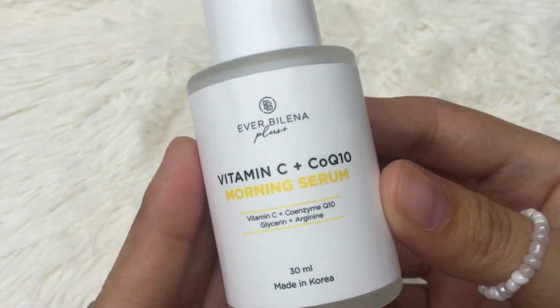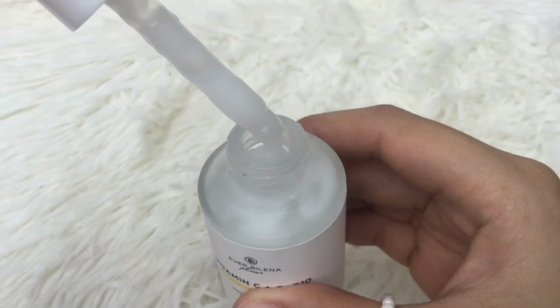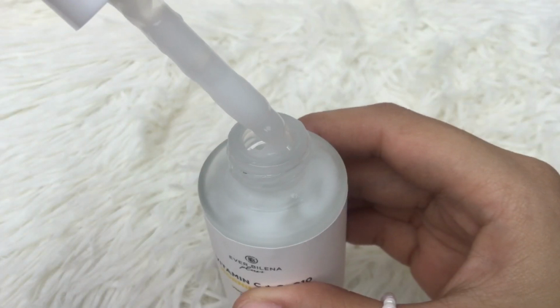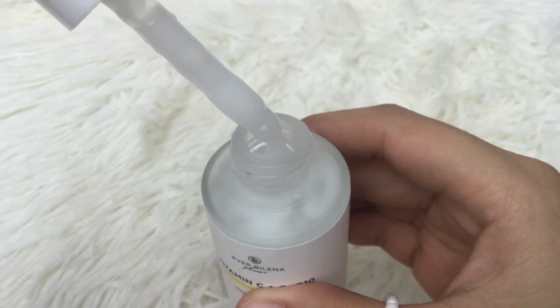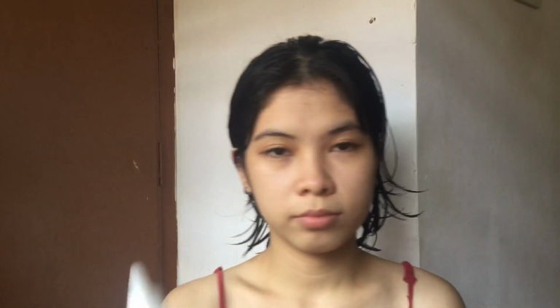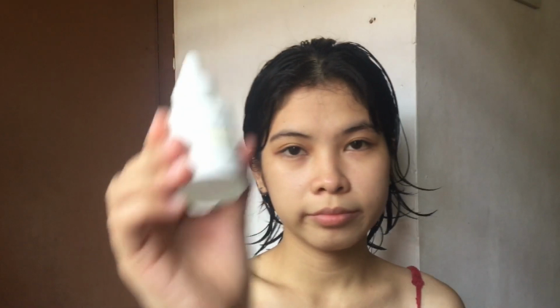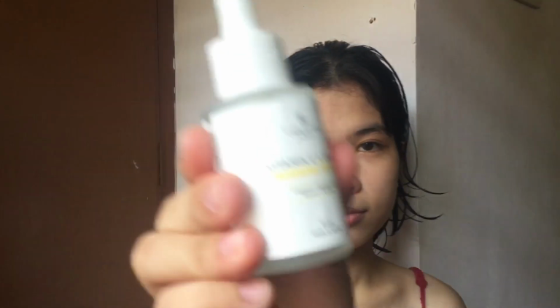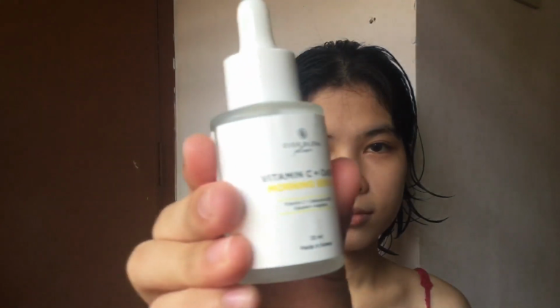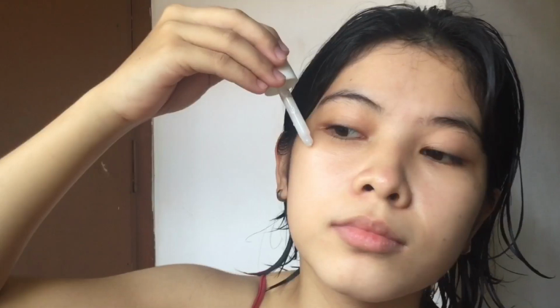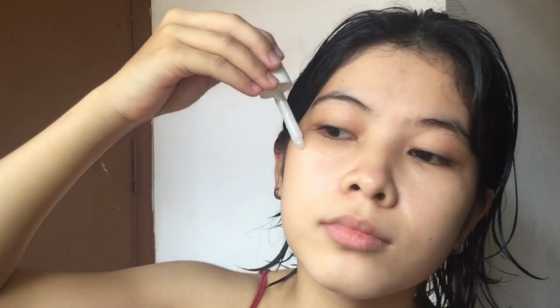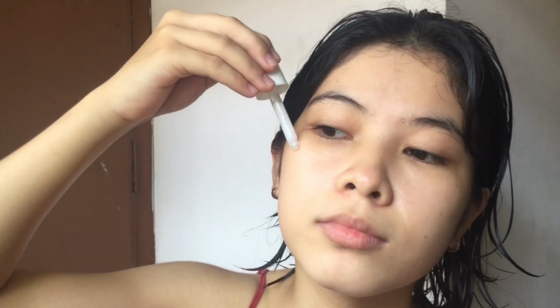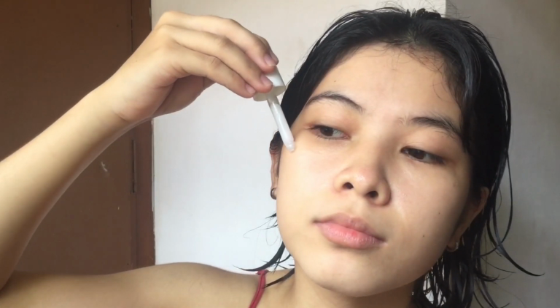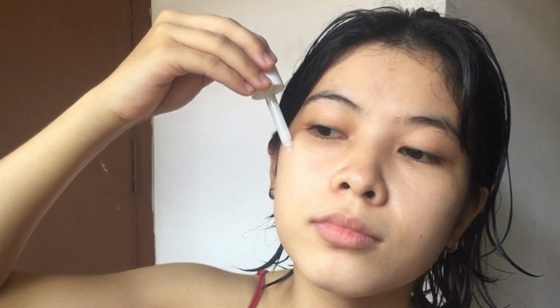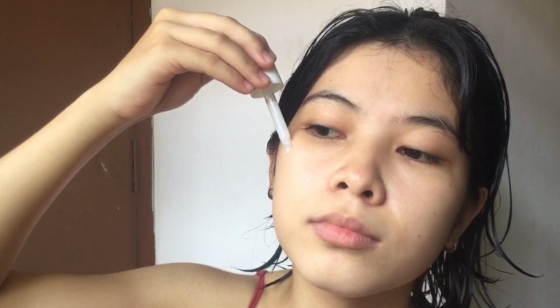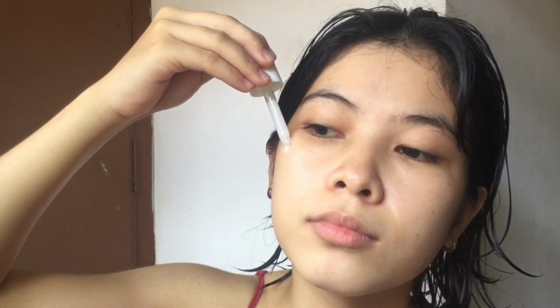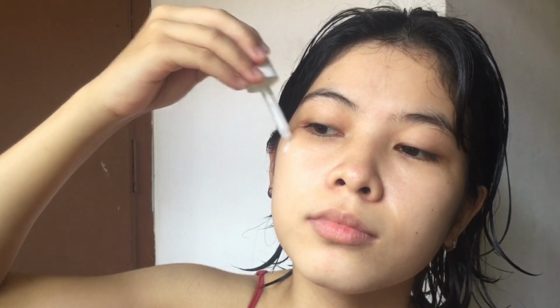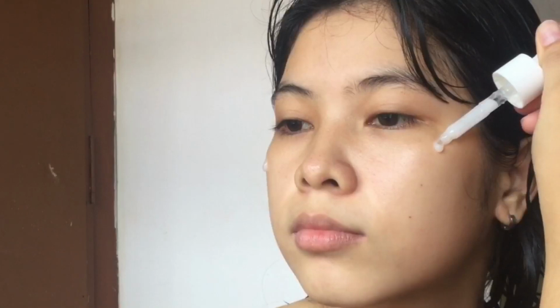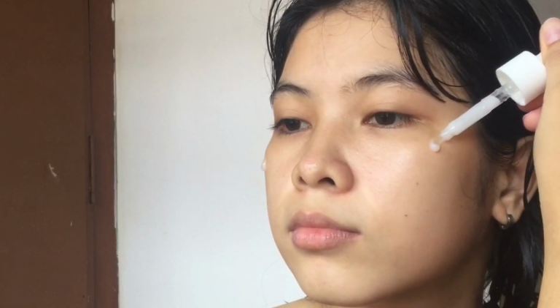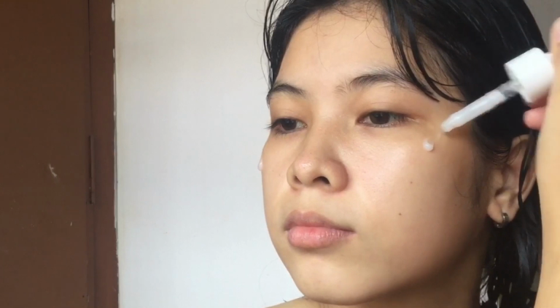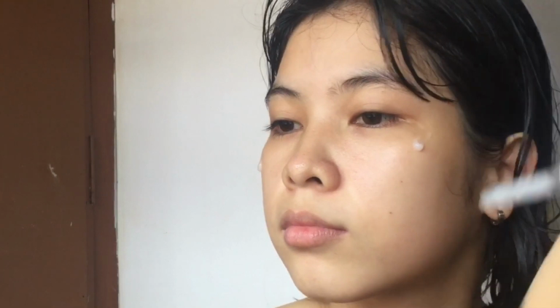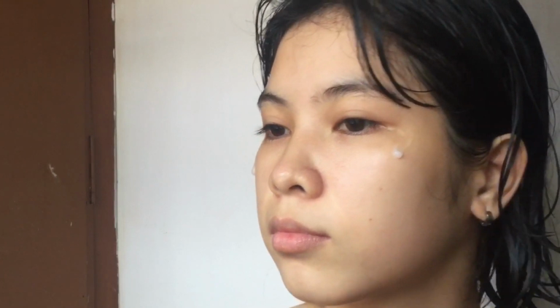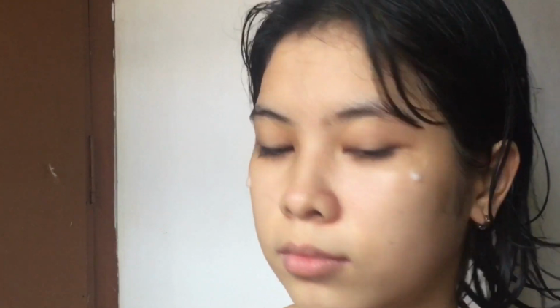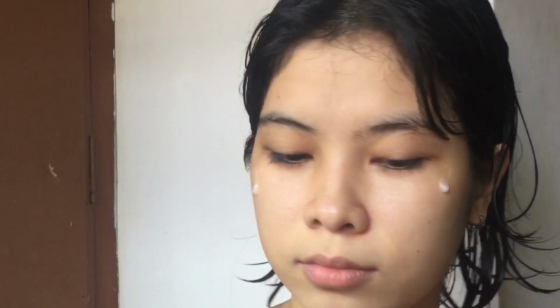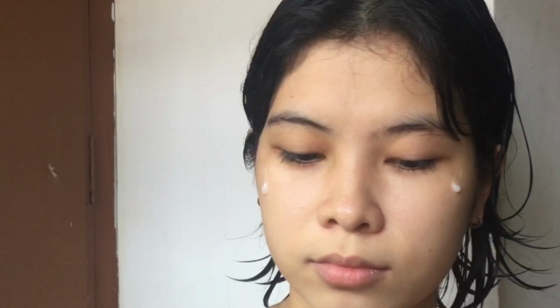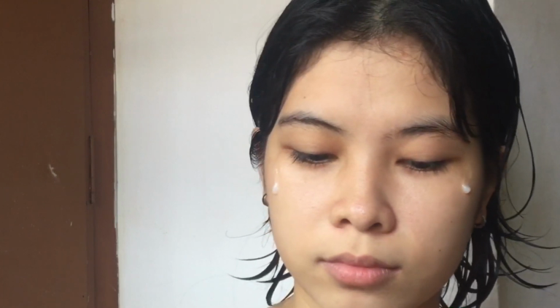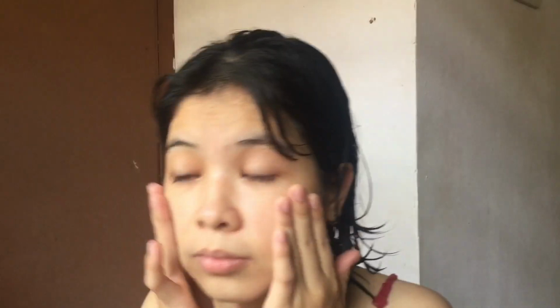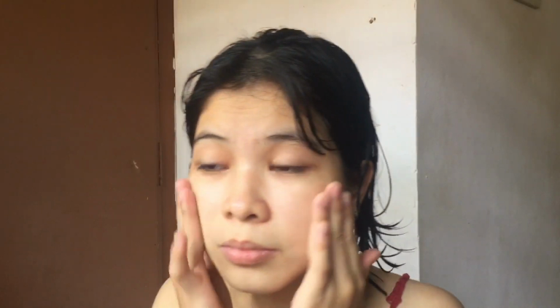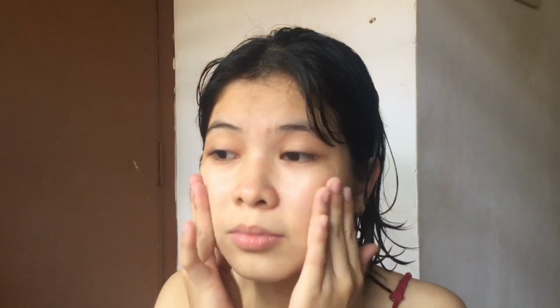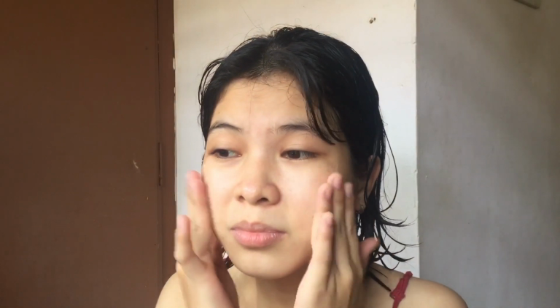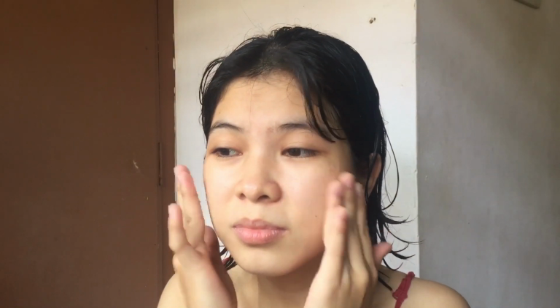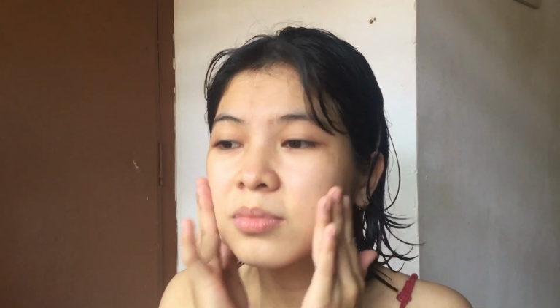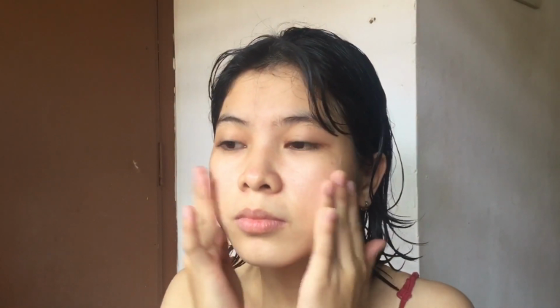I am using the Everbuena Vitamin T Plus Quinzyme Q10 Morning Serum. Two drops is enough.